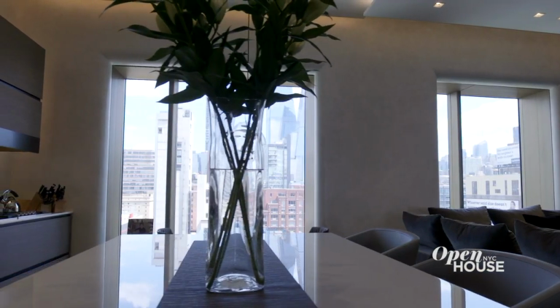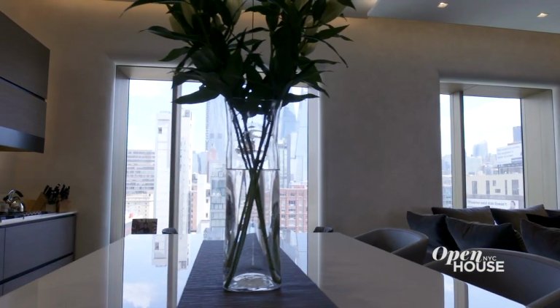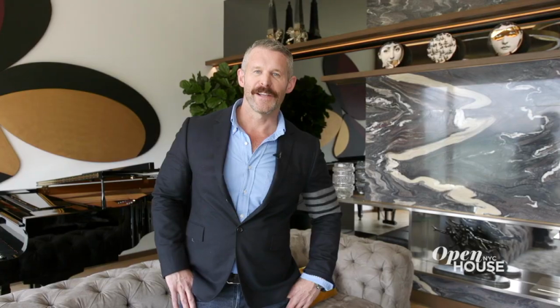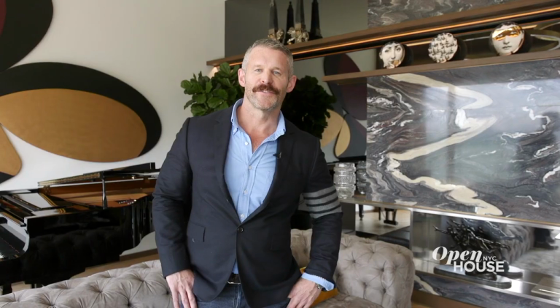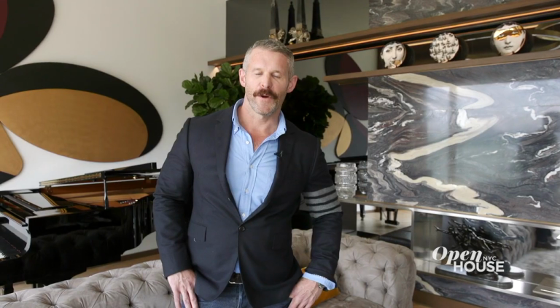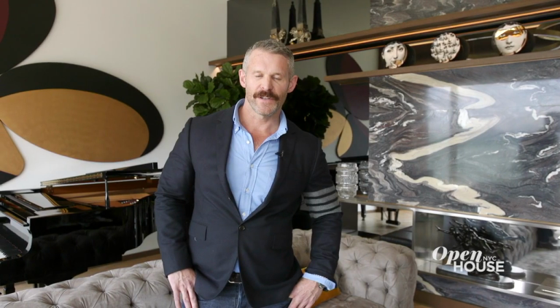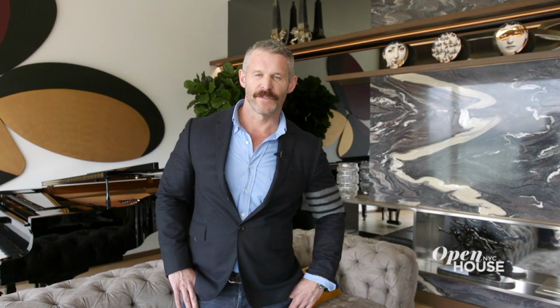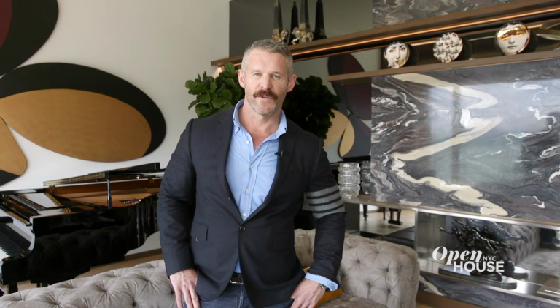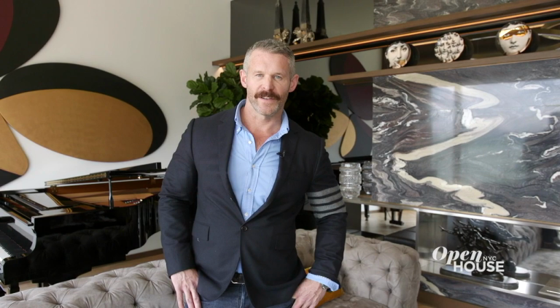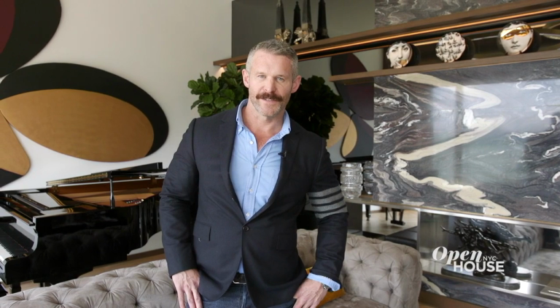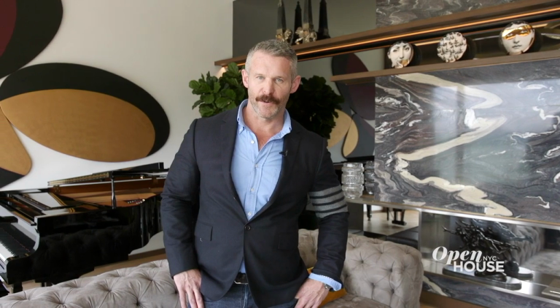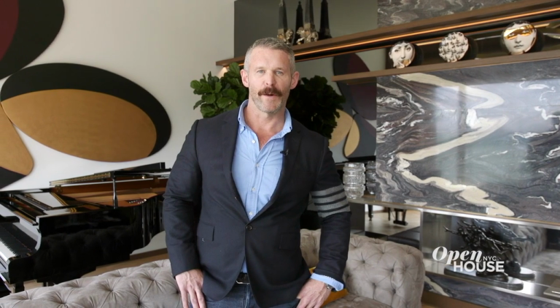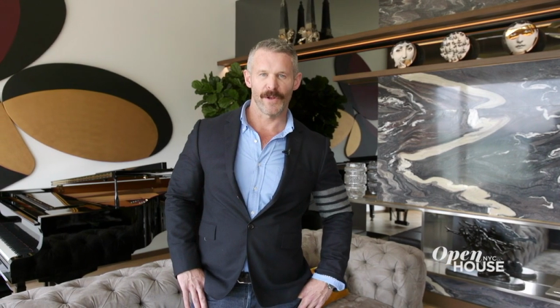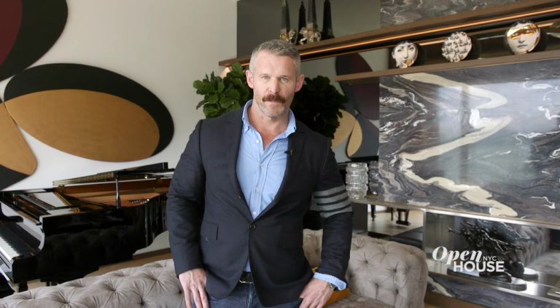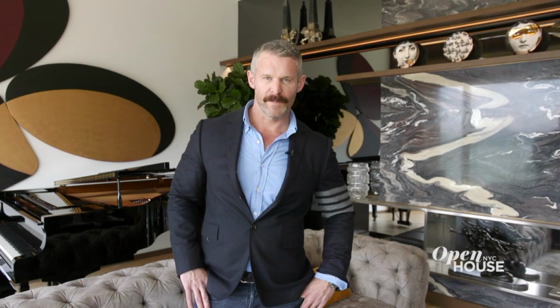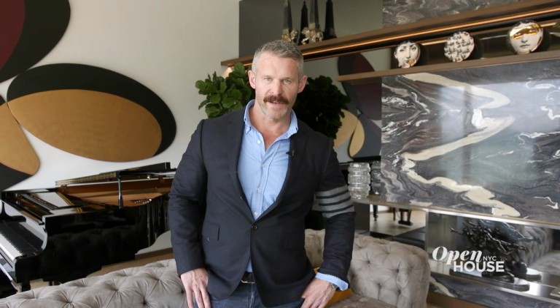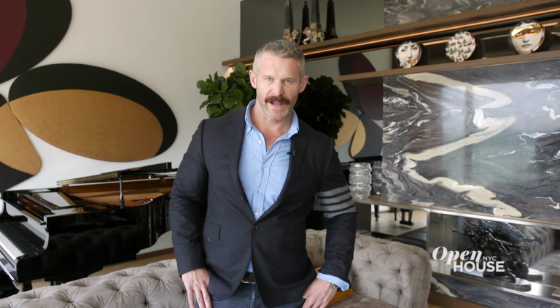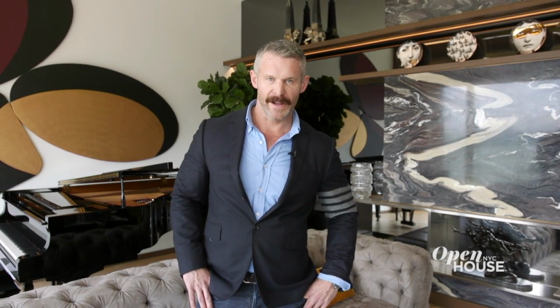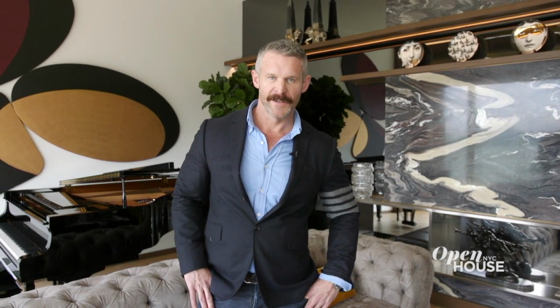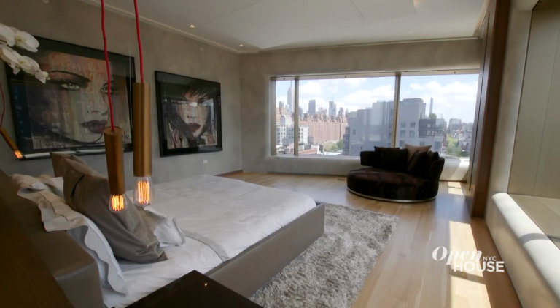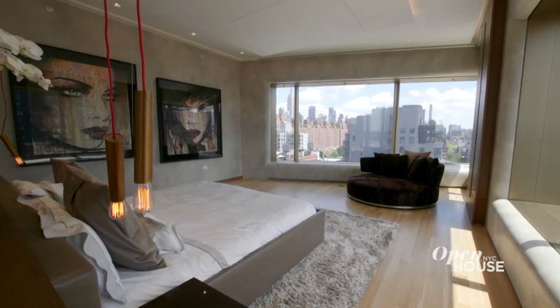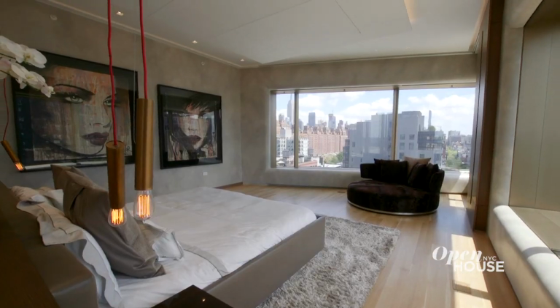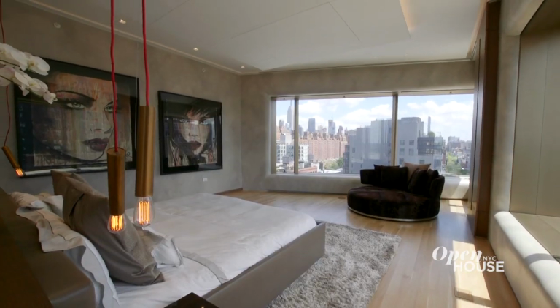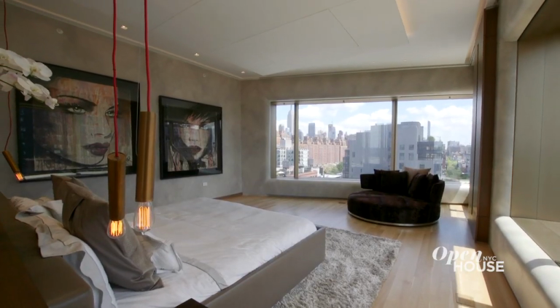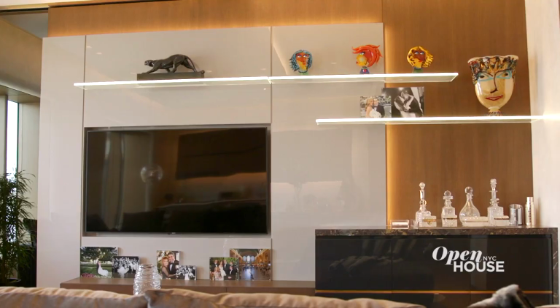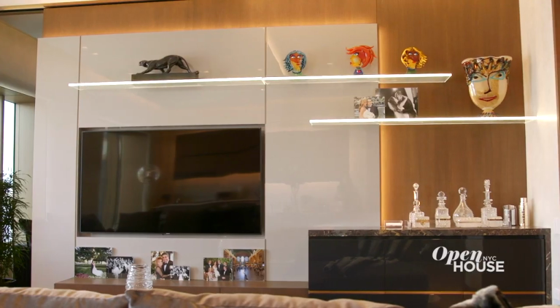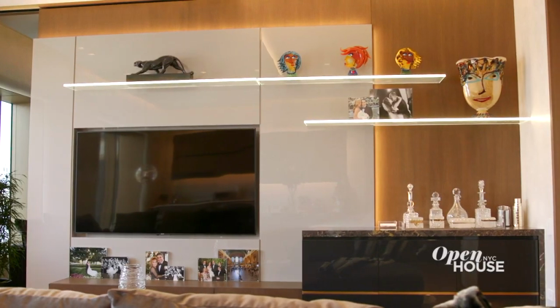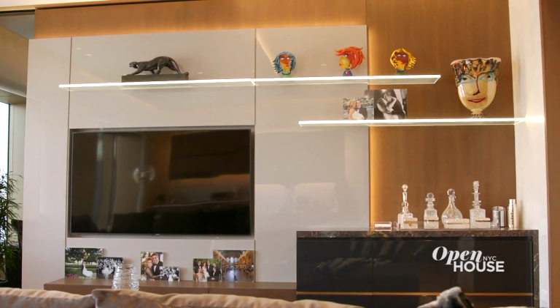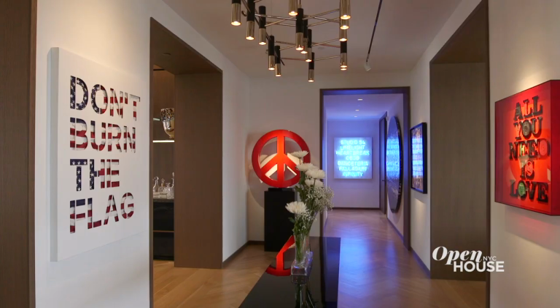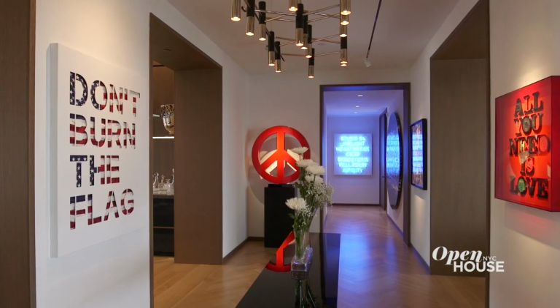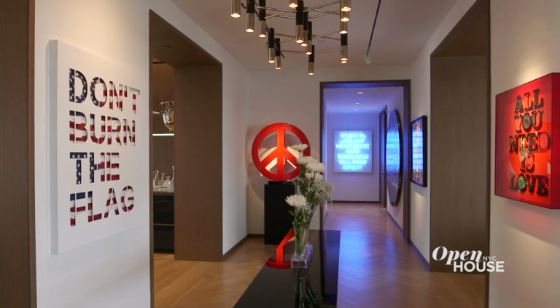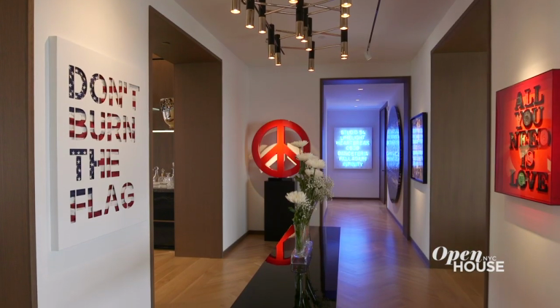Thank you so much for touring this incredible home with me today. I think you can see it really is its own masterpiece.